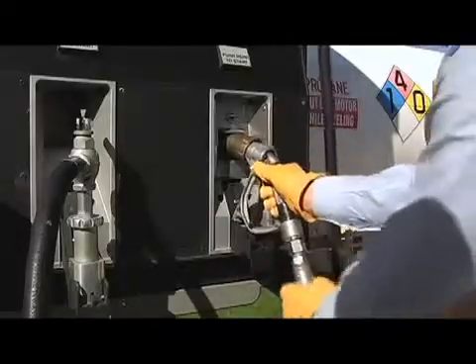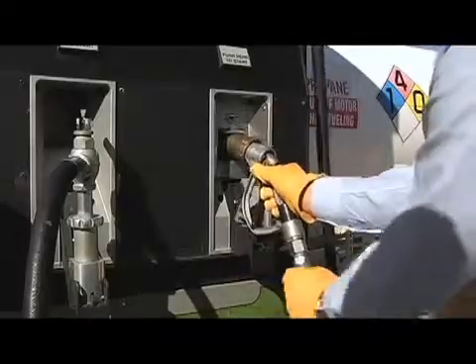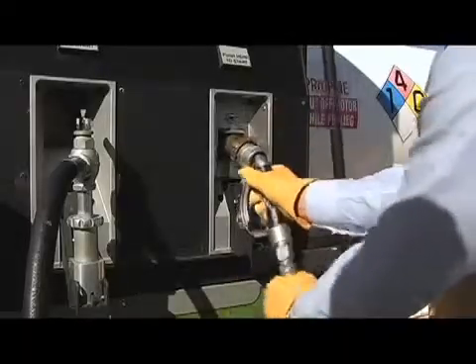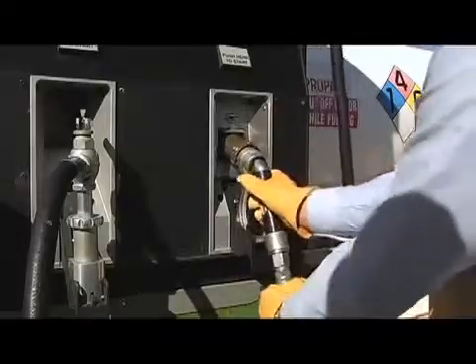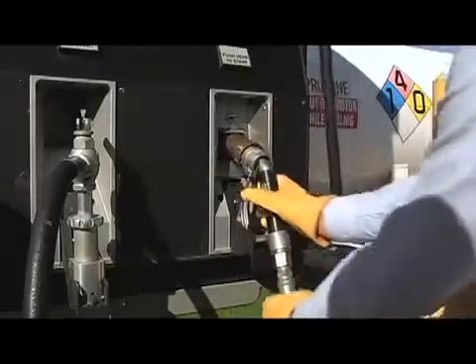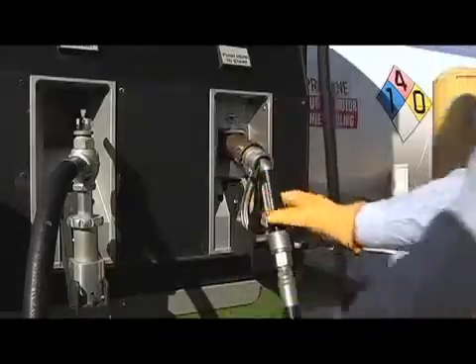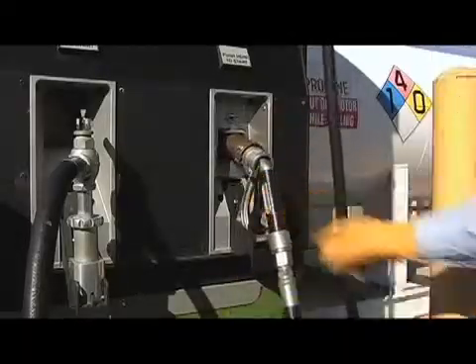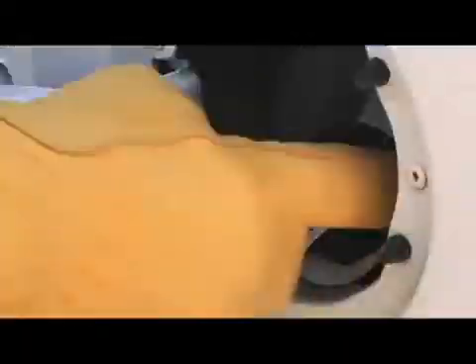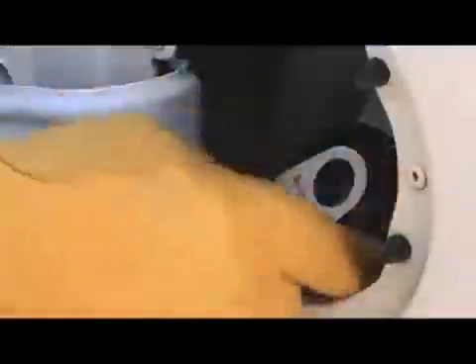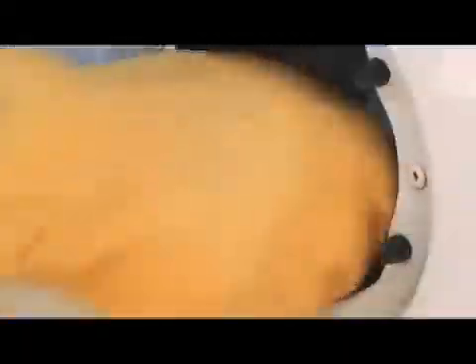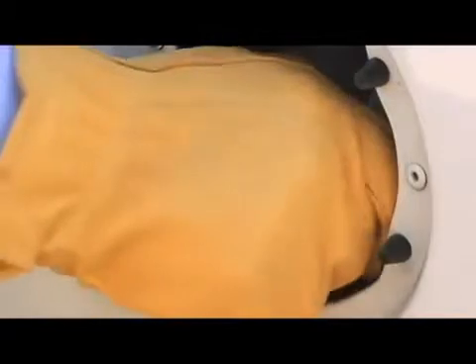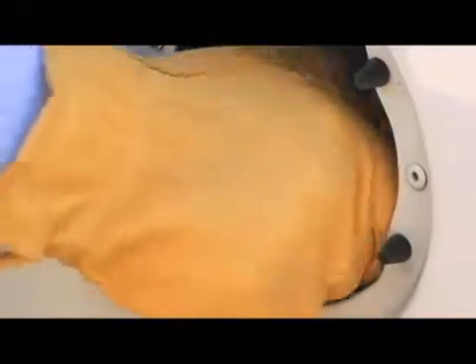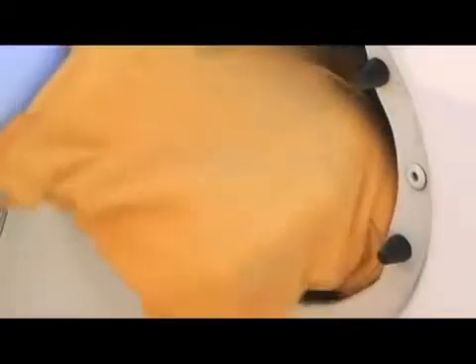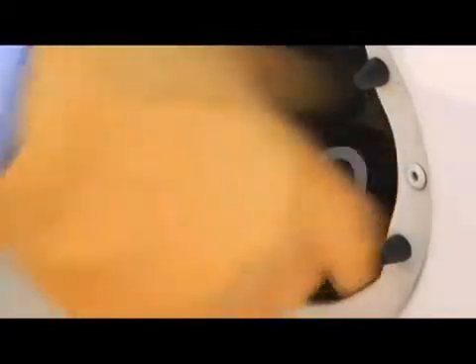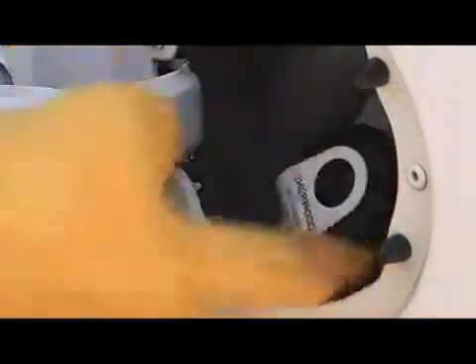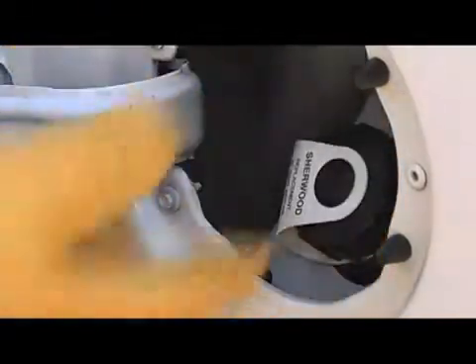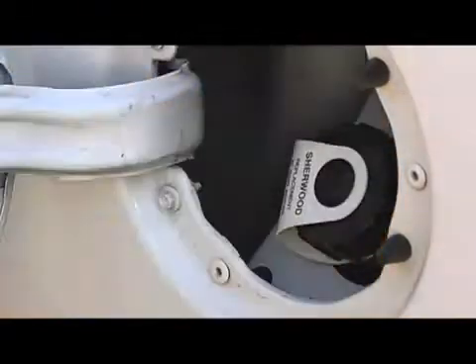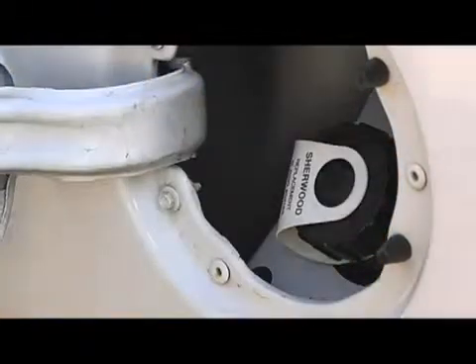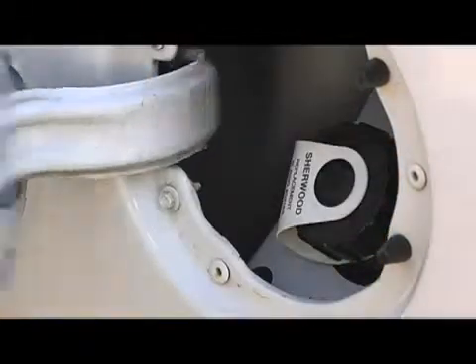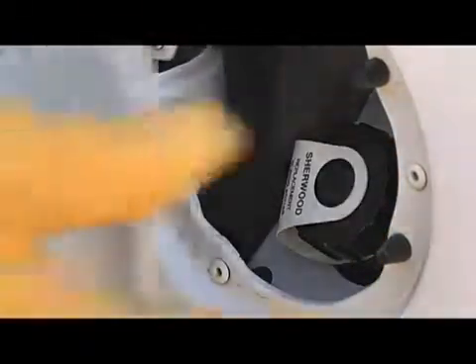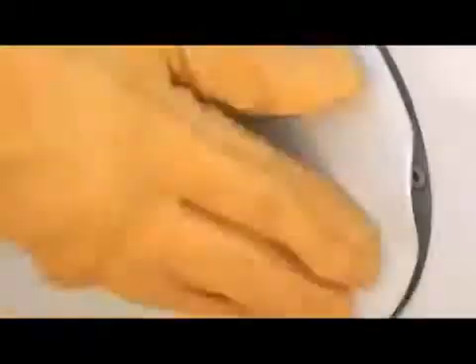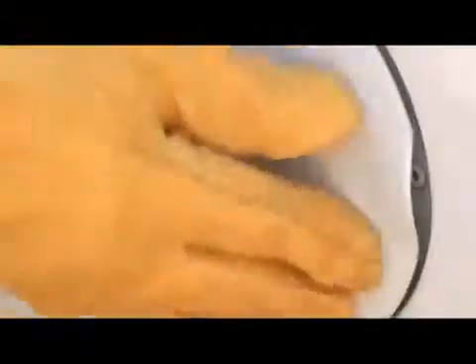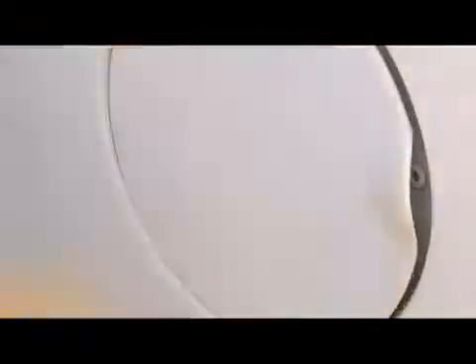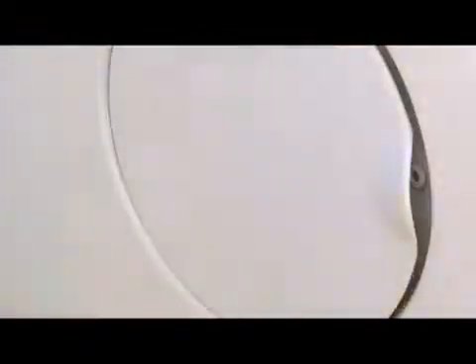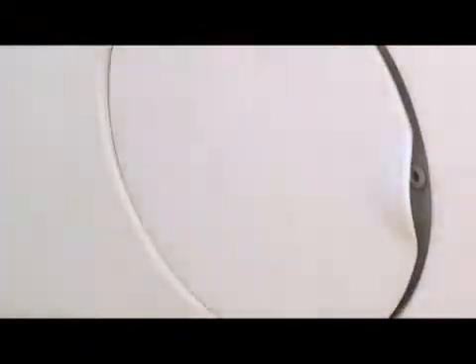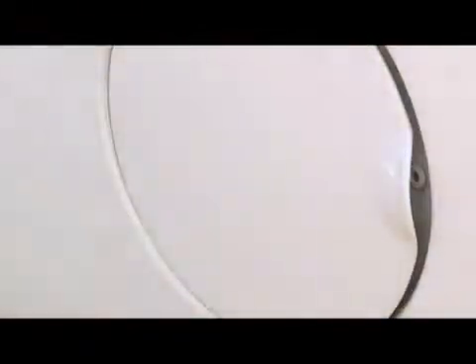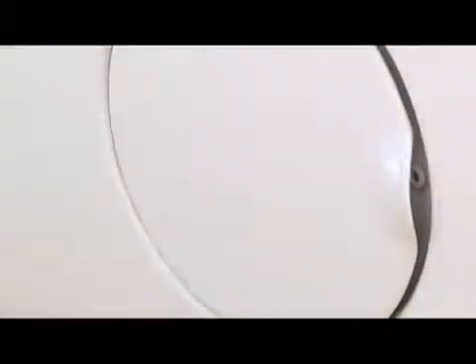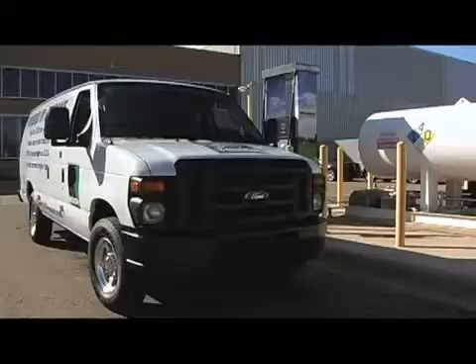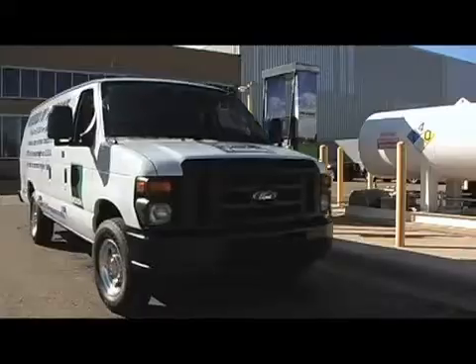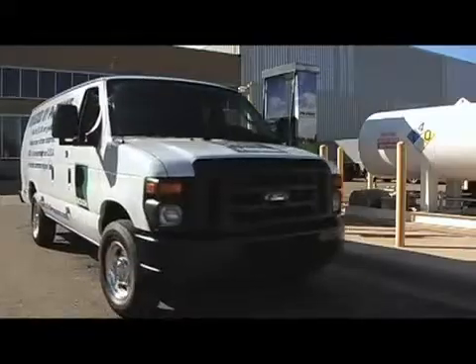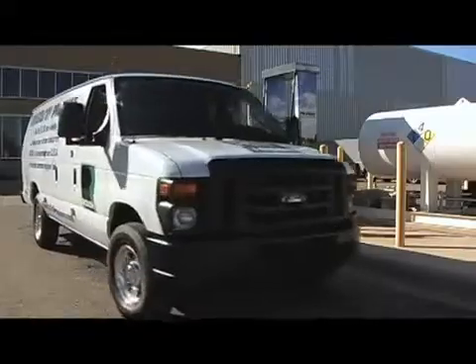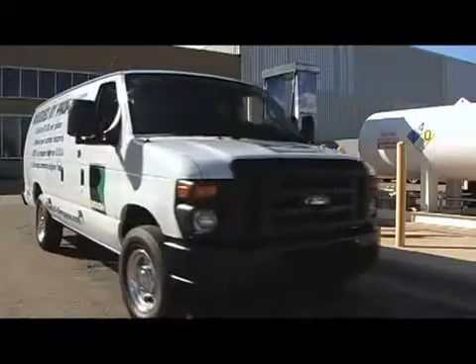Return the nozzle to the dispenser, cap the fill valve, shut the fuel fill door, and you're finished.